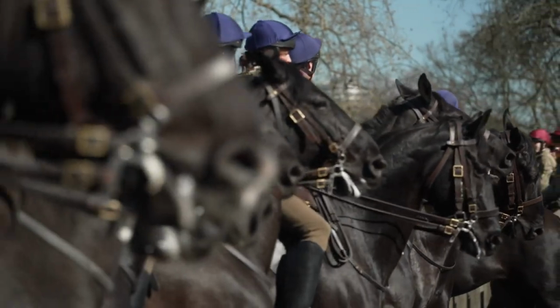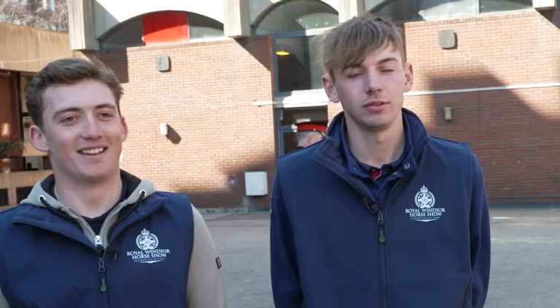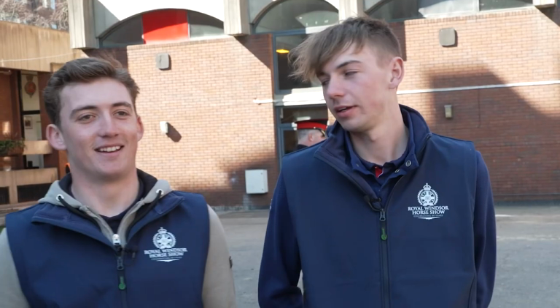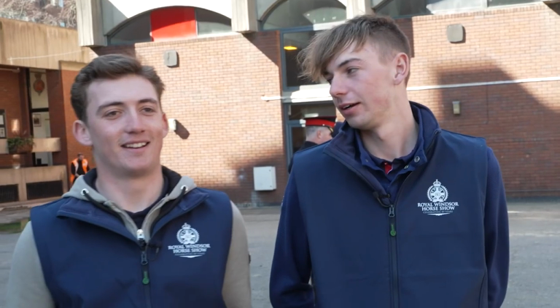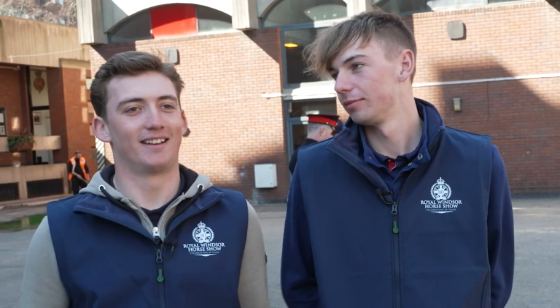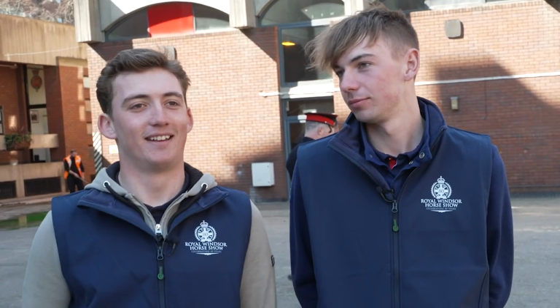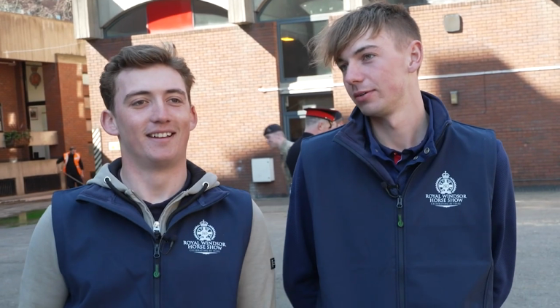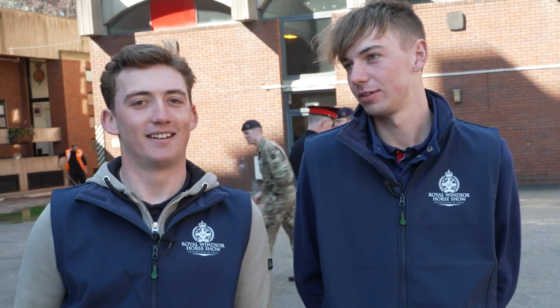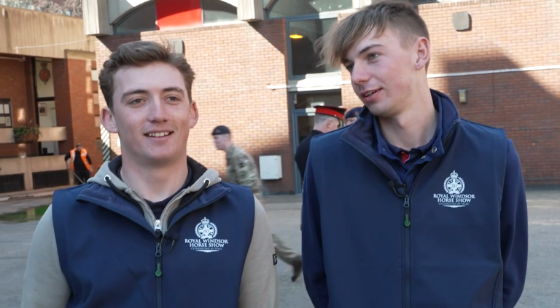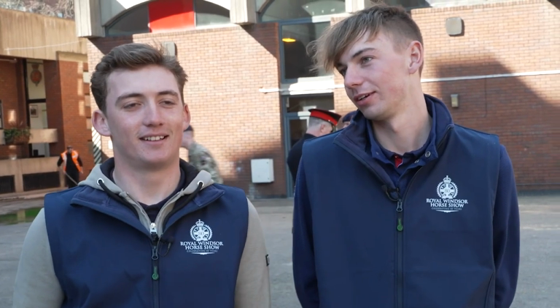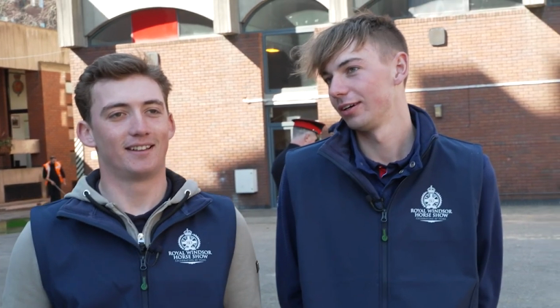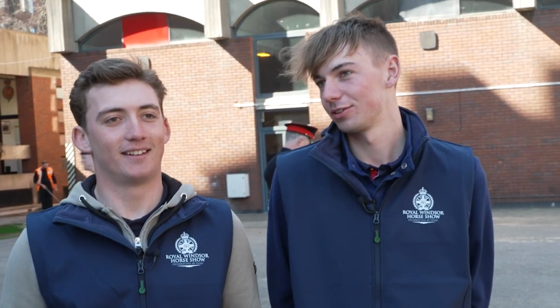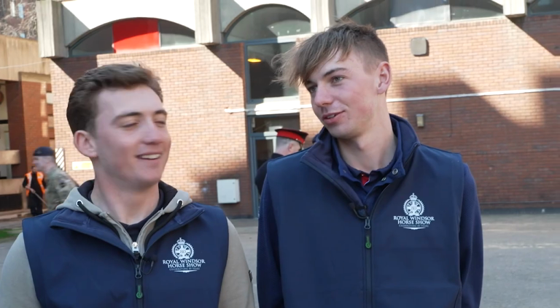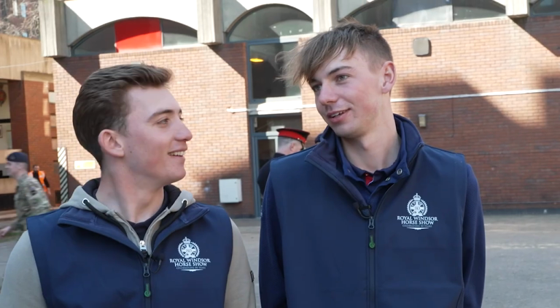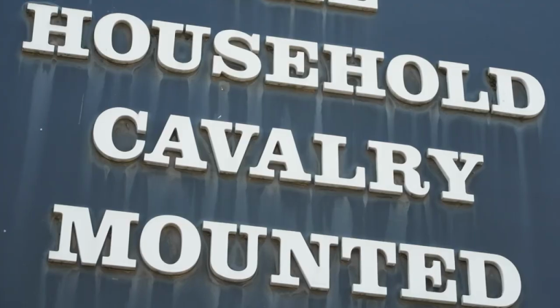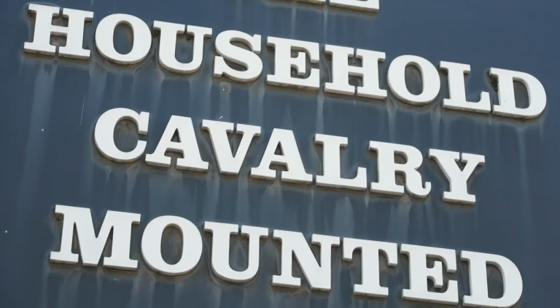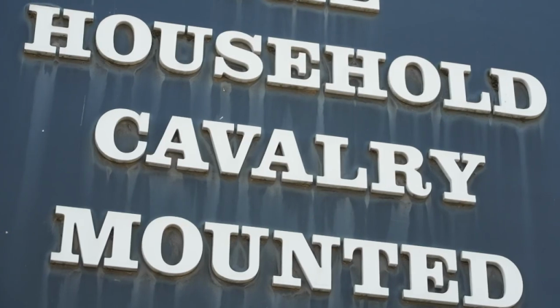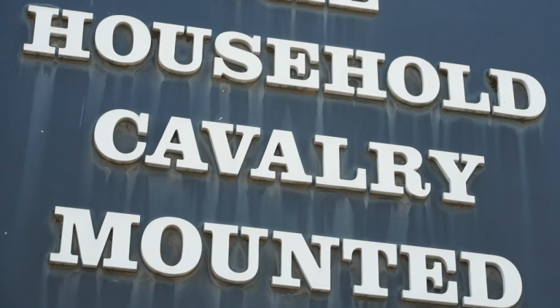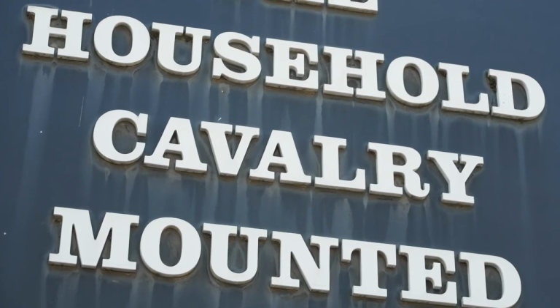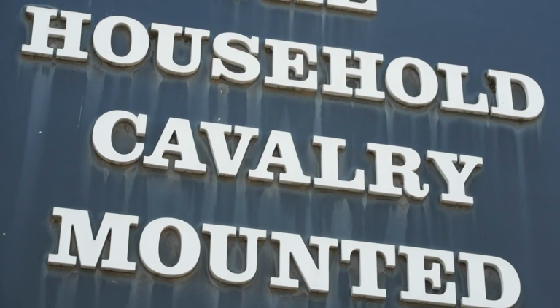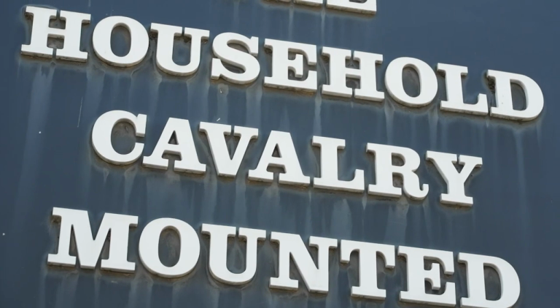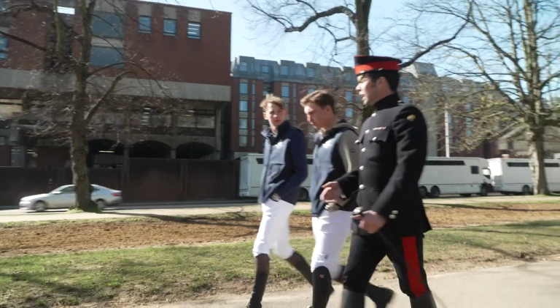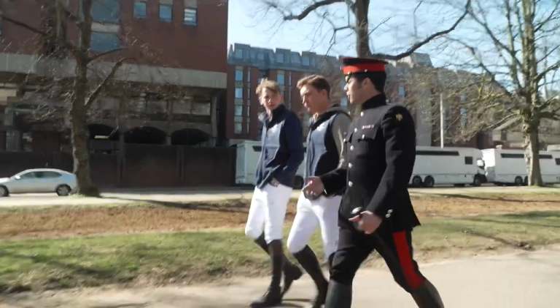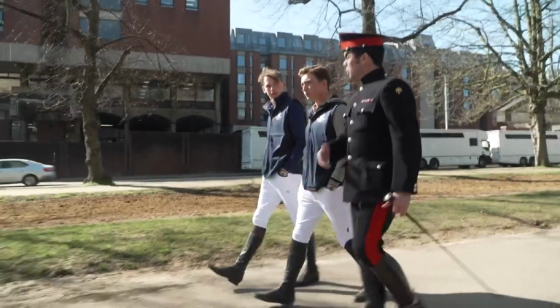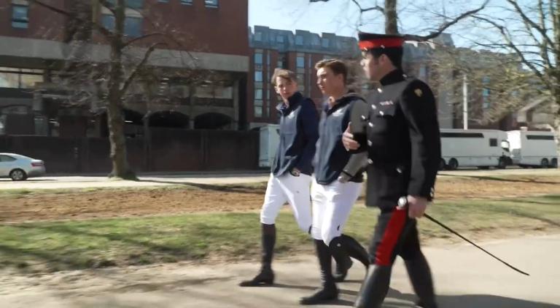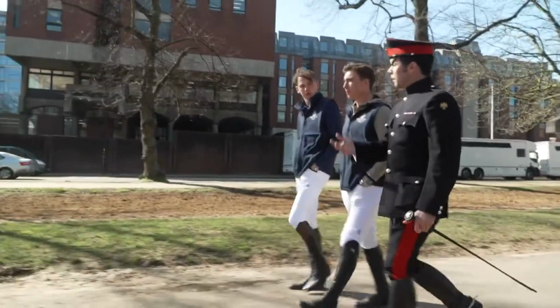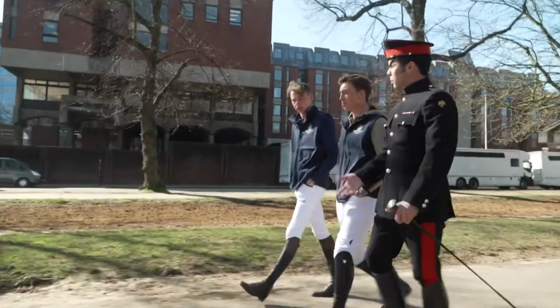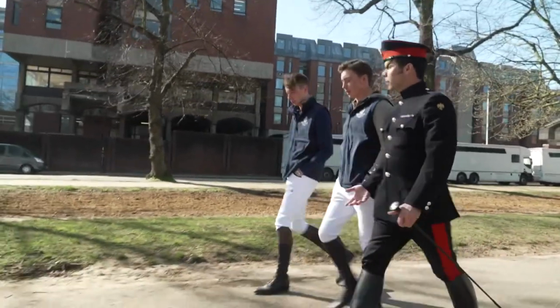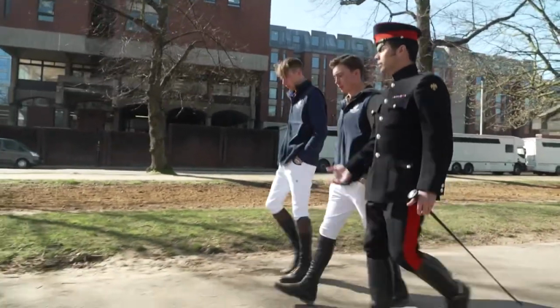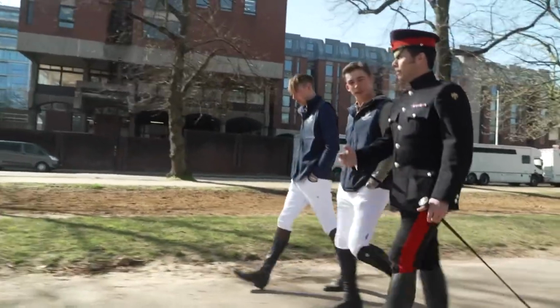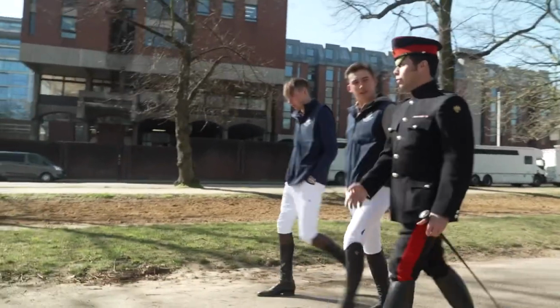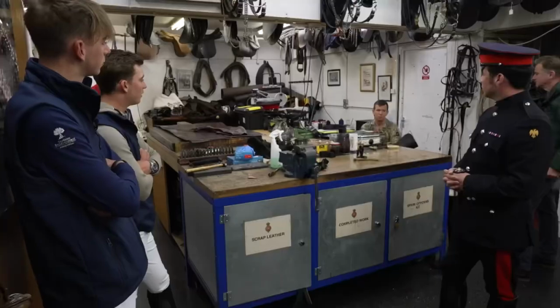Hi, I'm Jack Whittaker and we're here today at the Royal Hyde Park Barracks with the Household Cavalry.